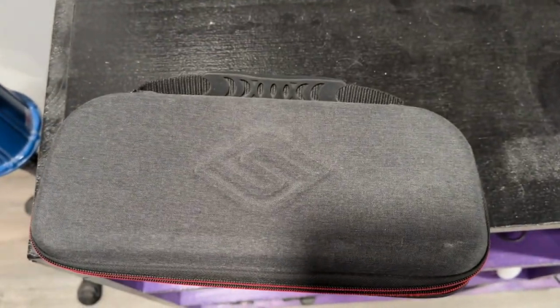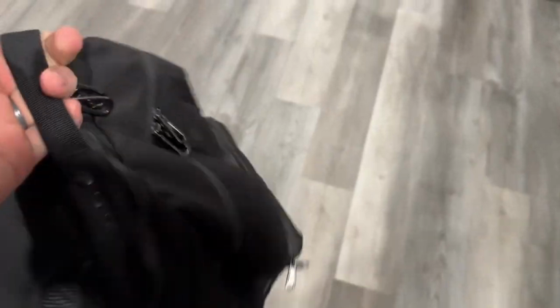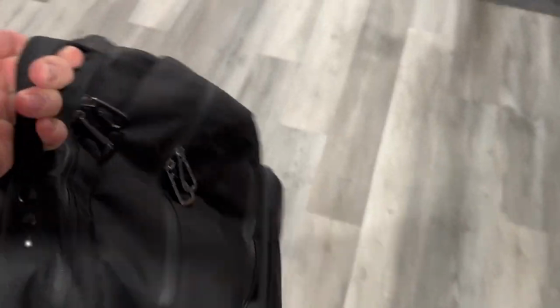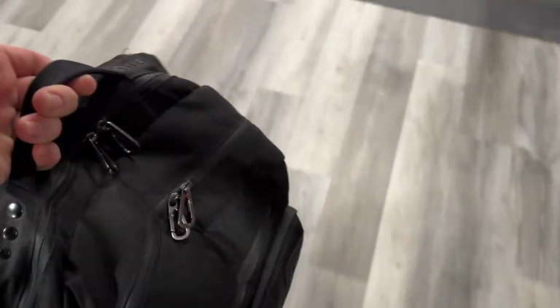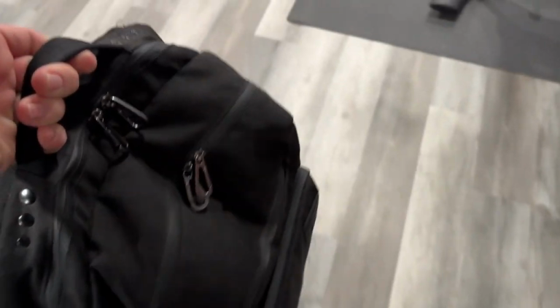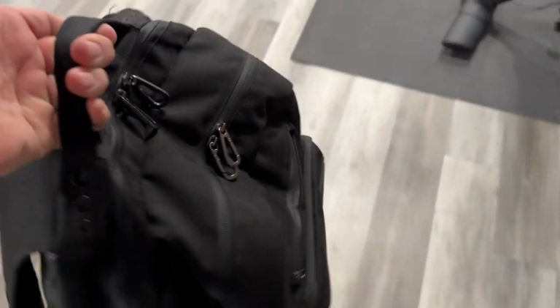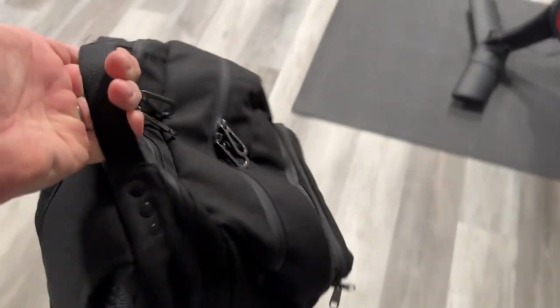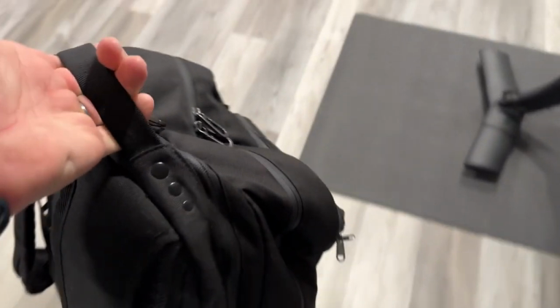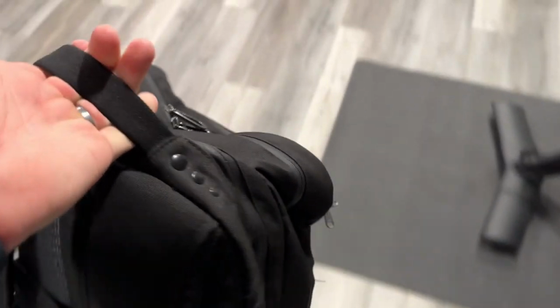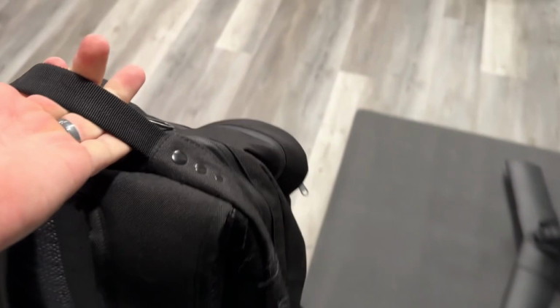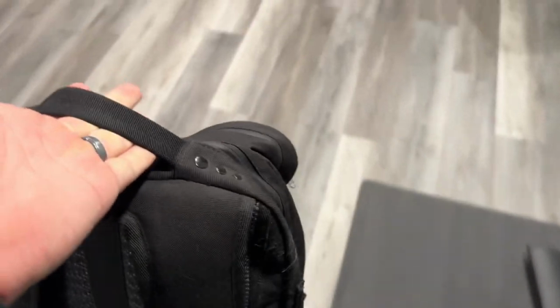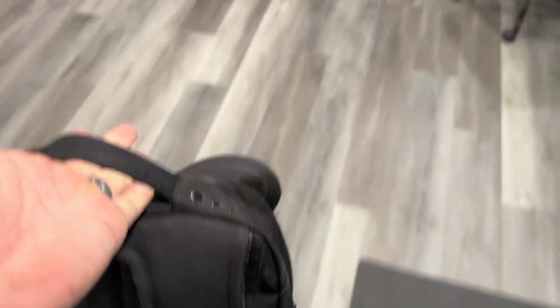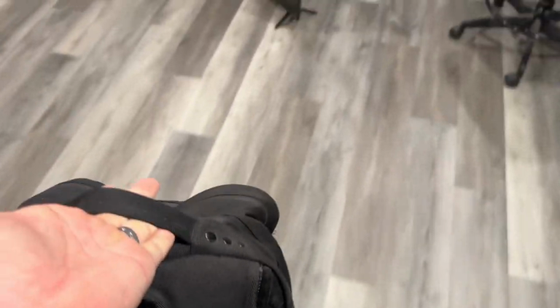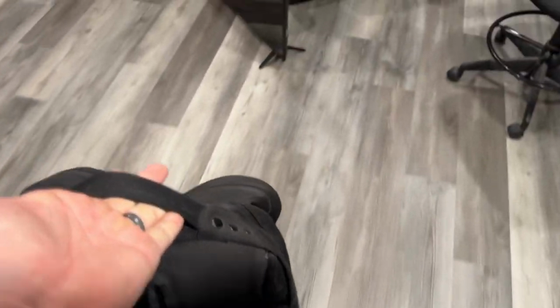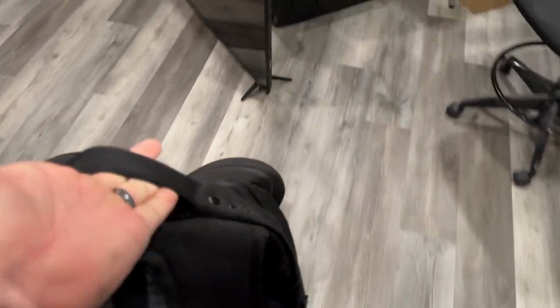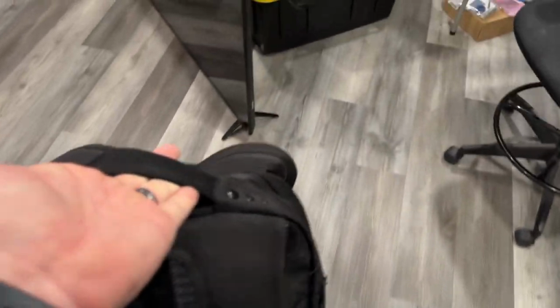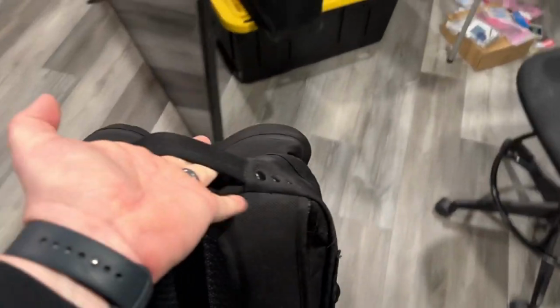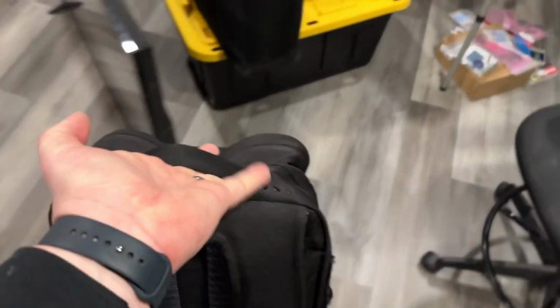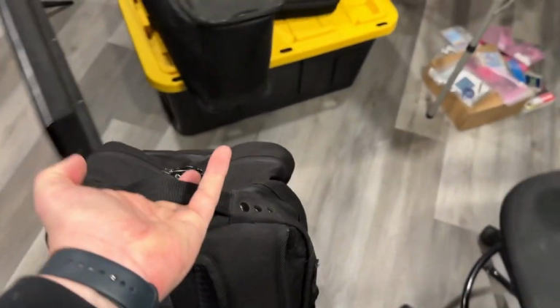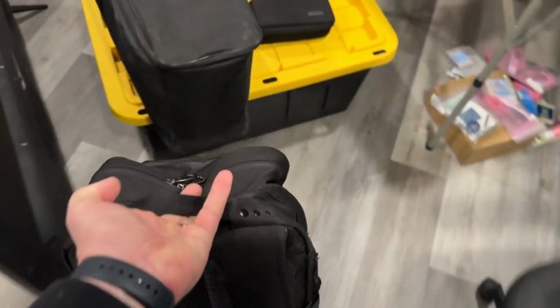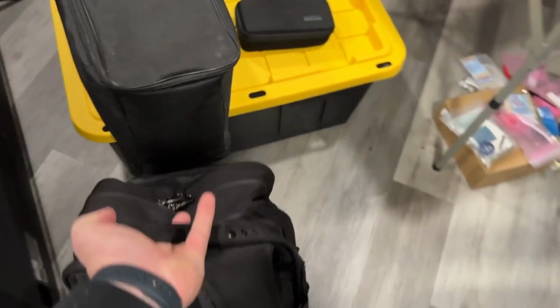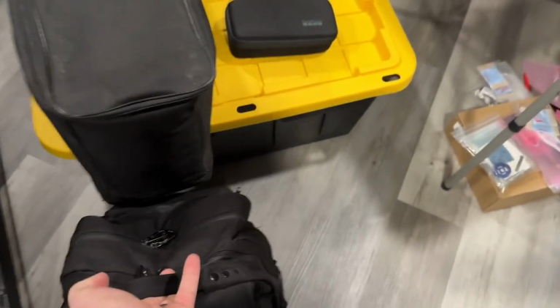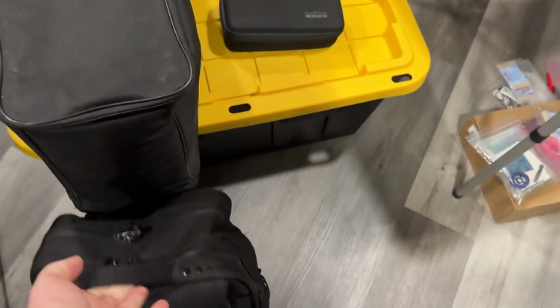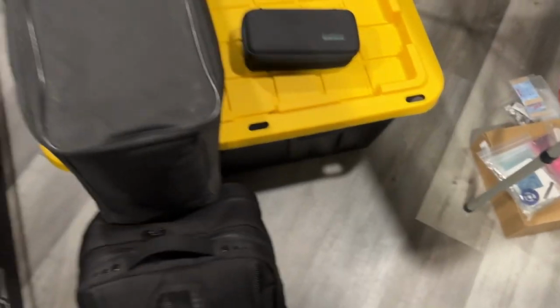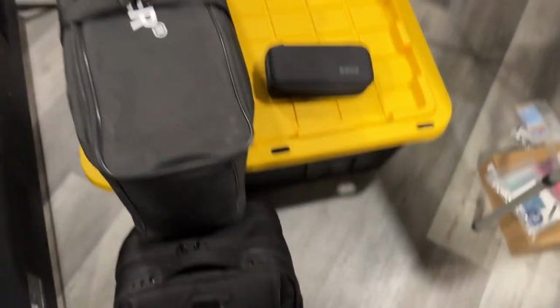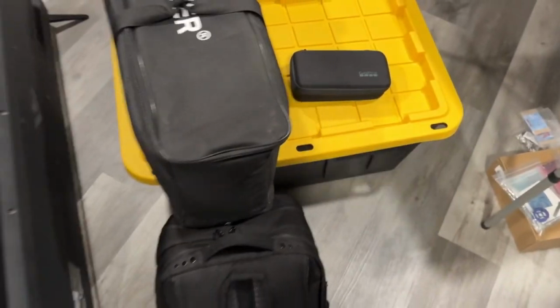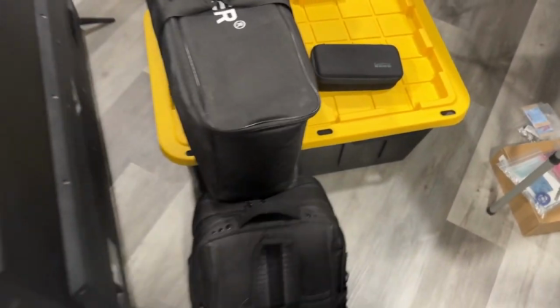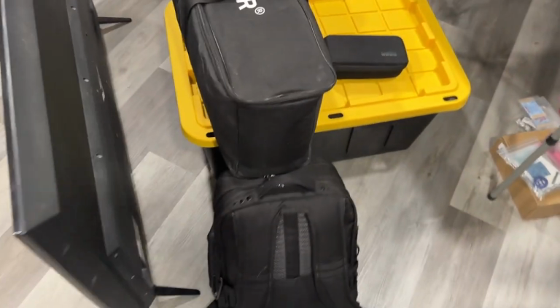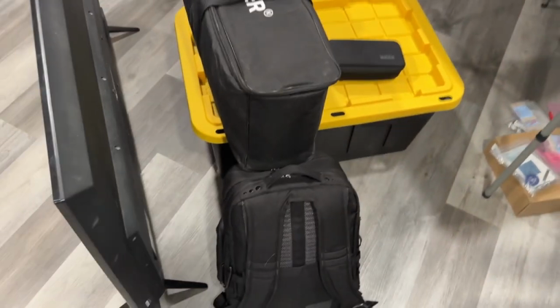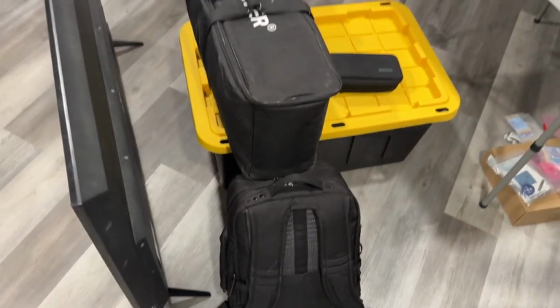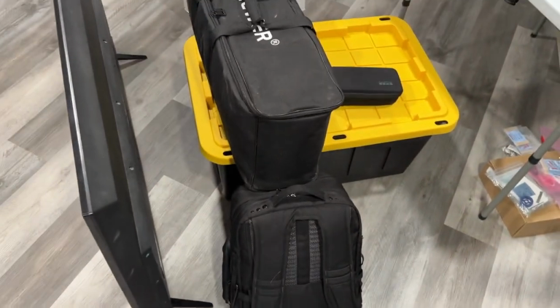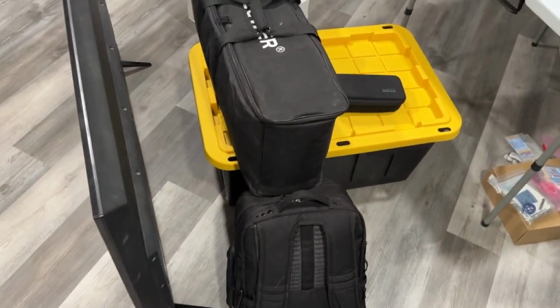Now that that is all packed up, we'll go ahead and put it in the pile right over there. So now that's ready to go into the car.